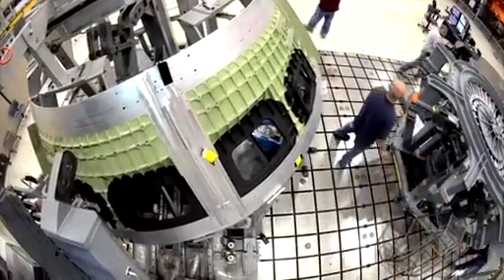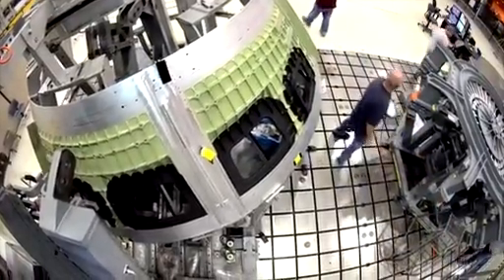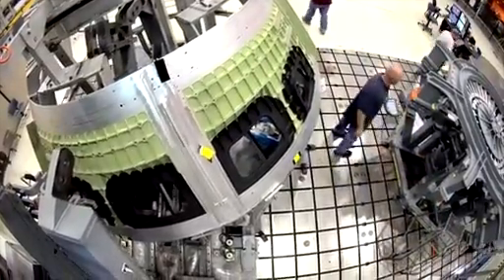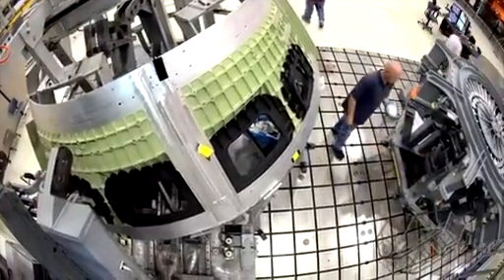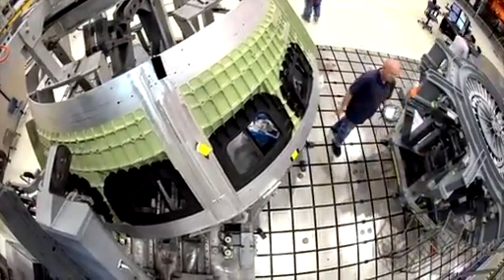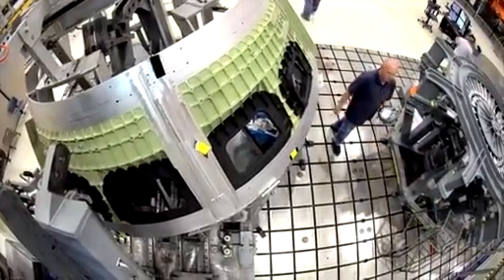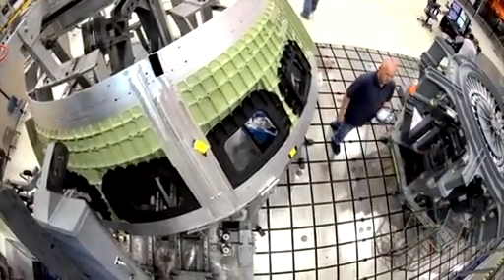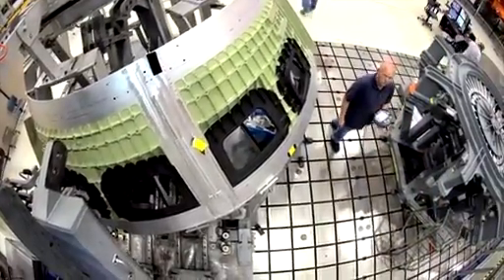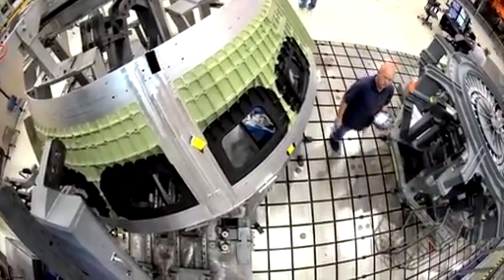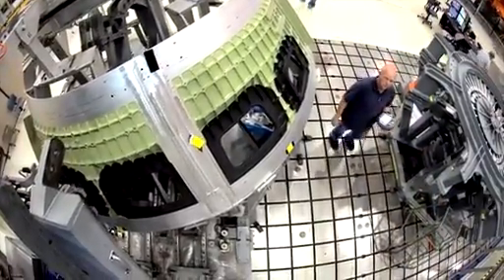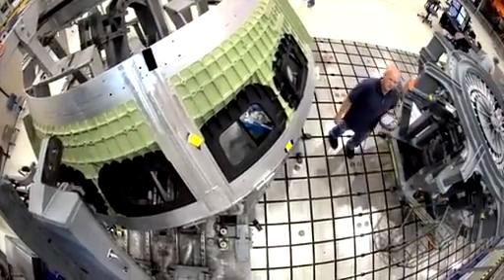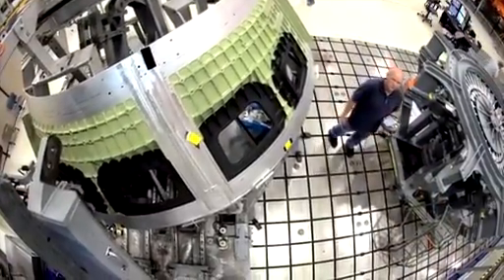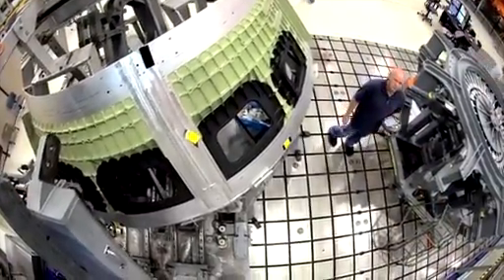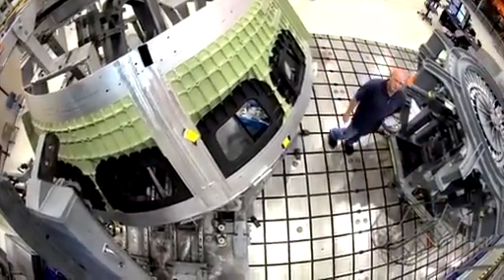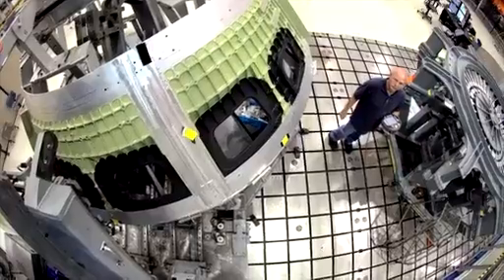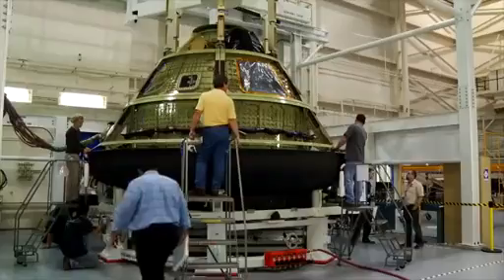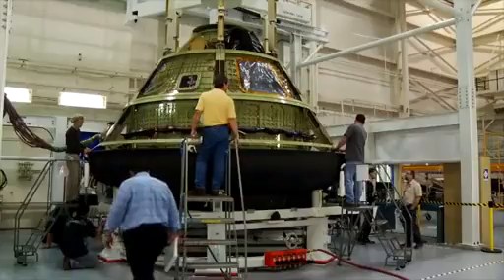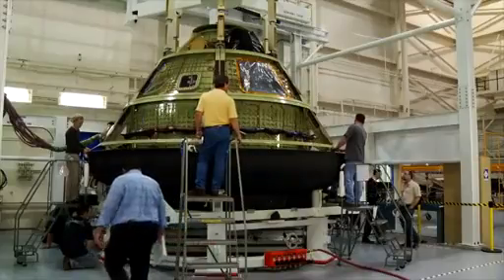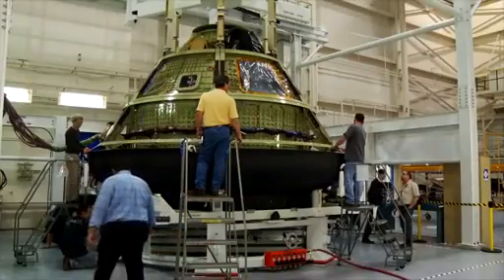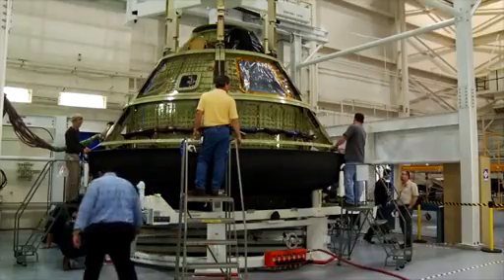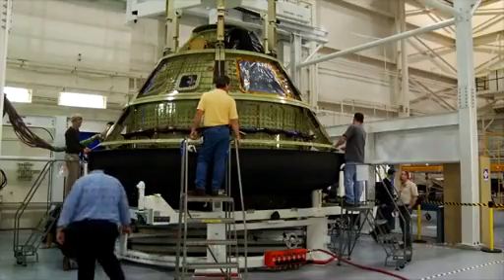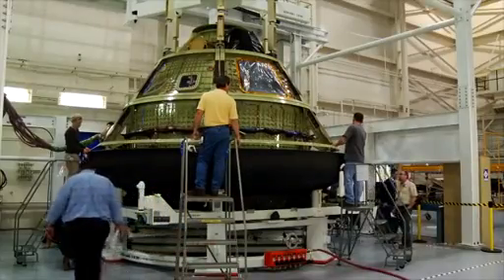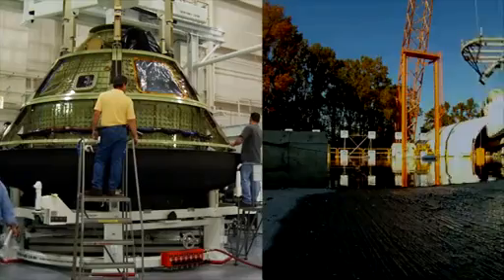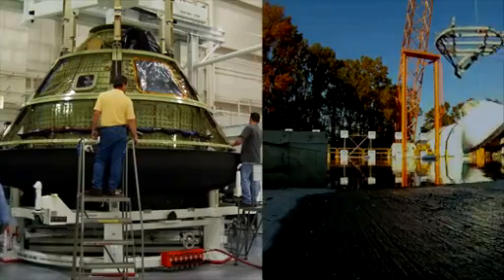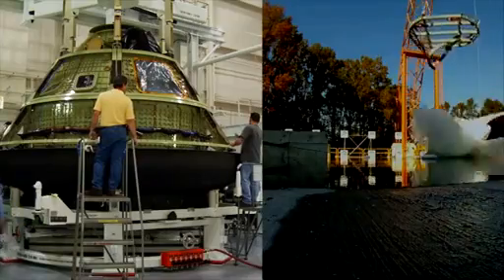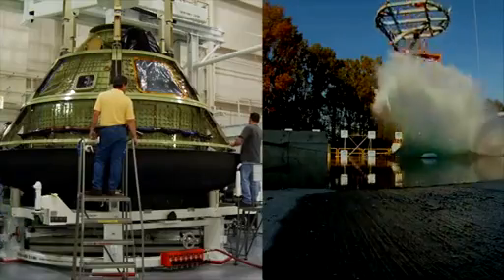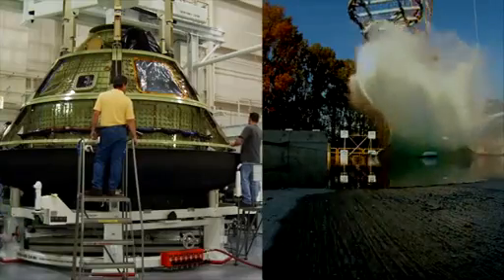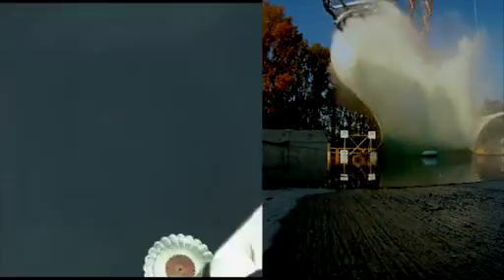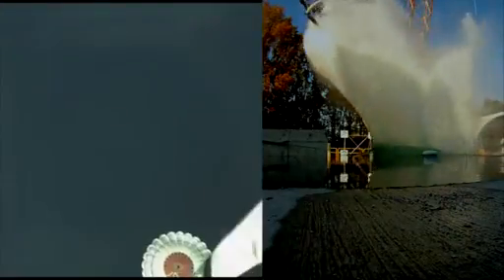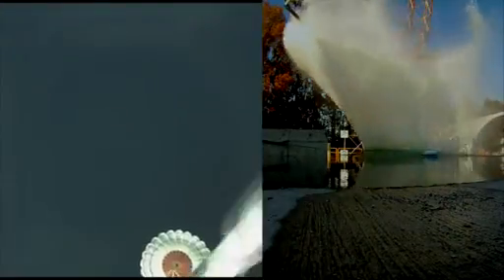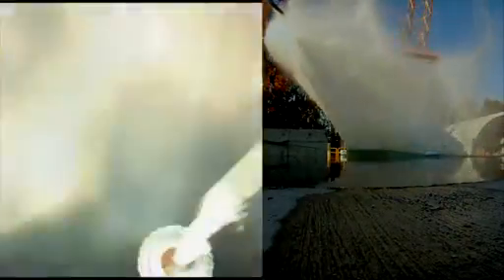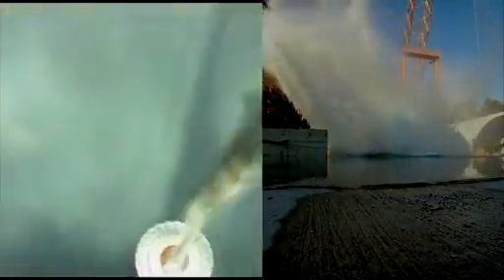Other tests put the vehicle through its paces on land, in the water, and in the air.